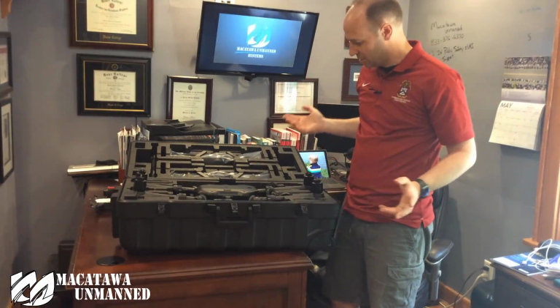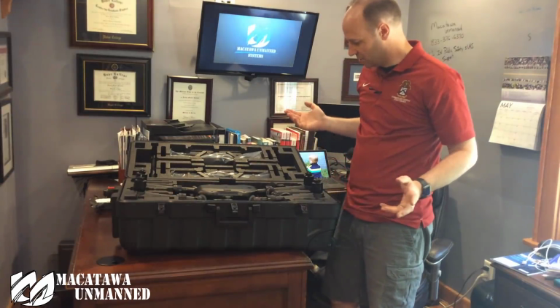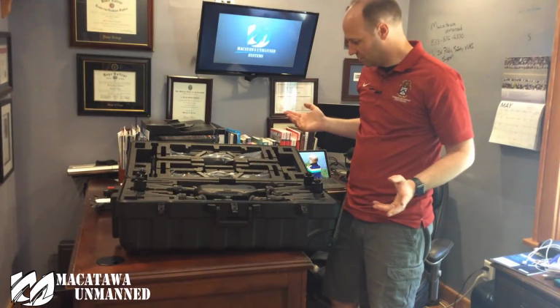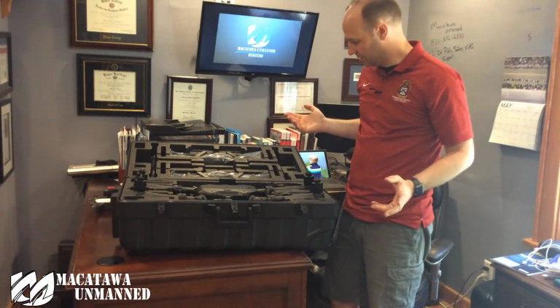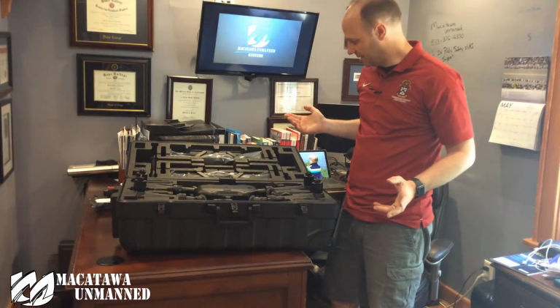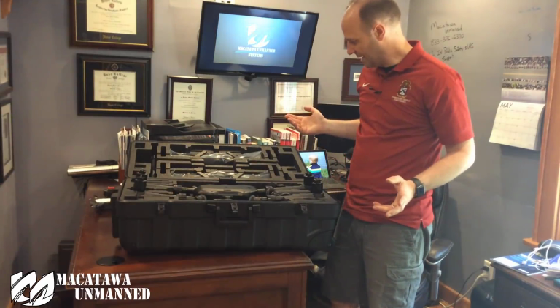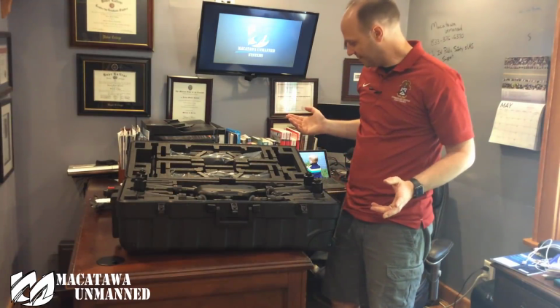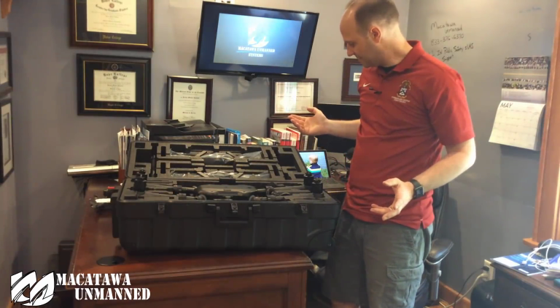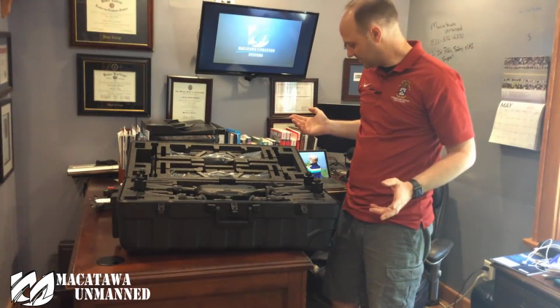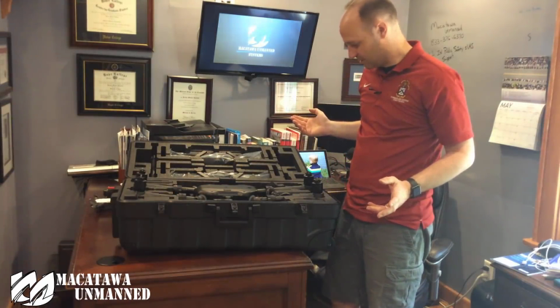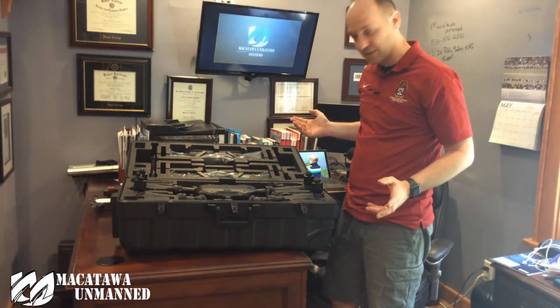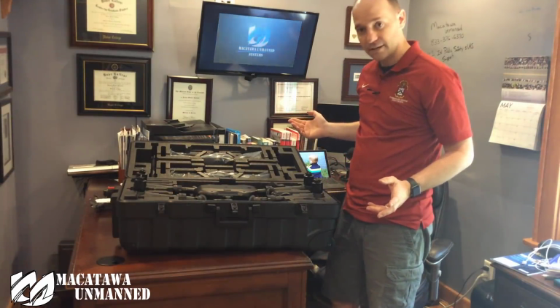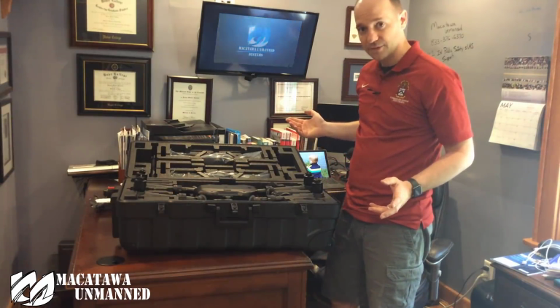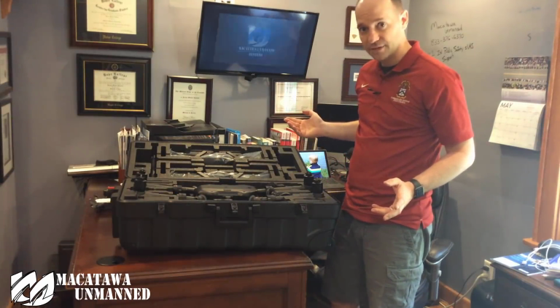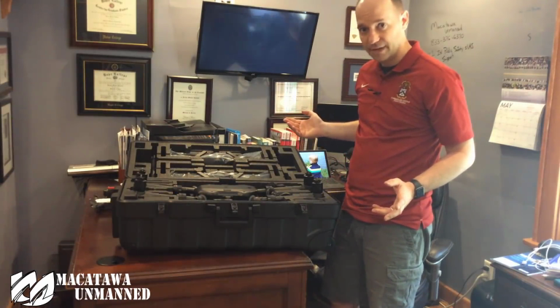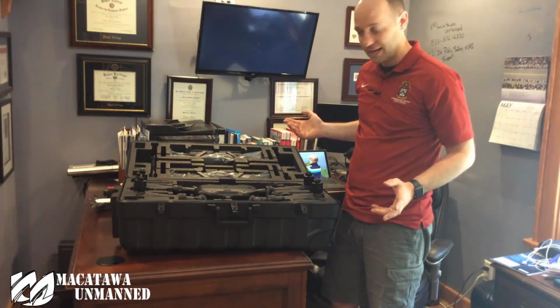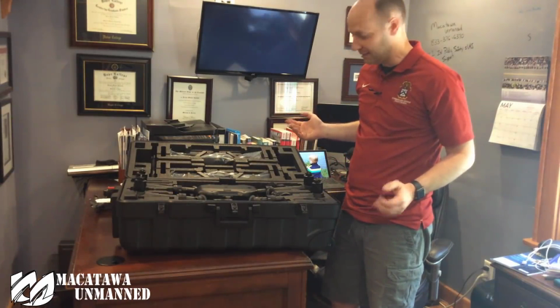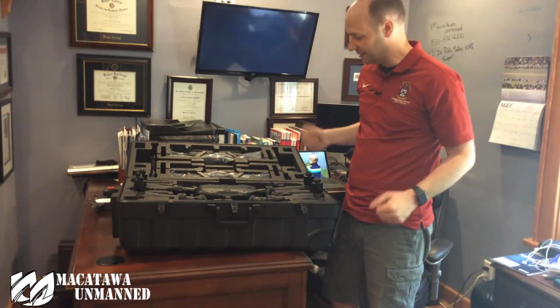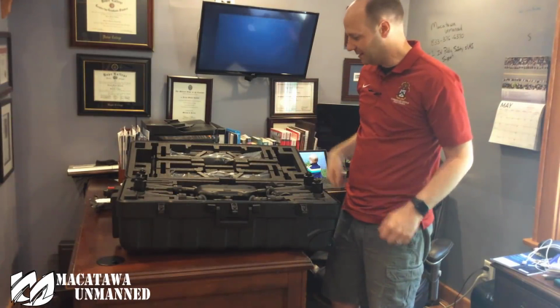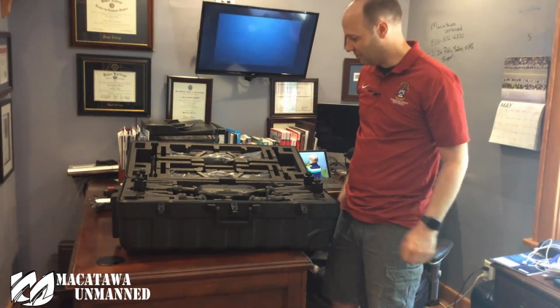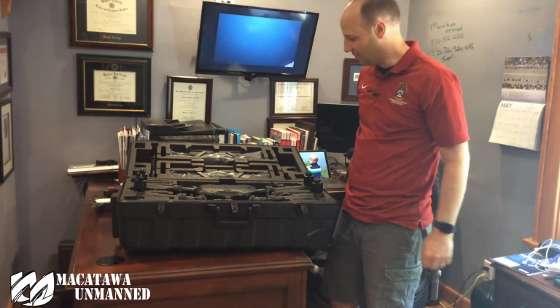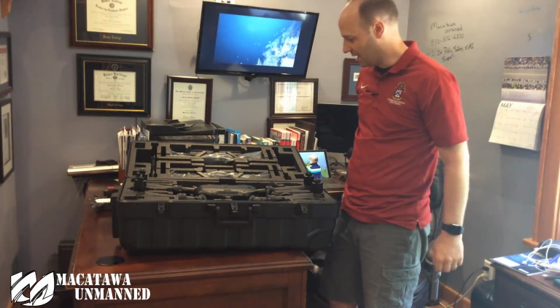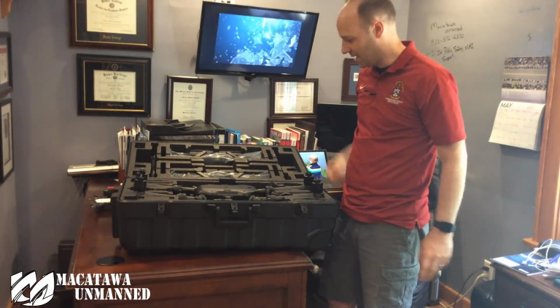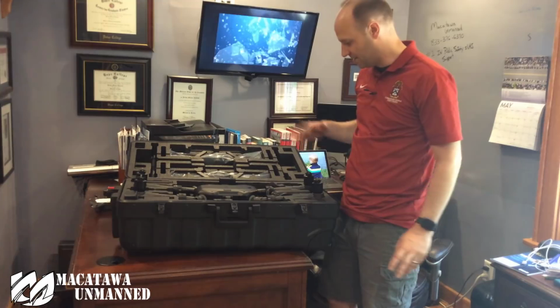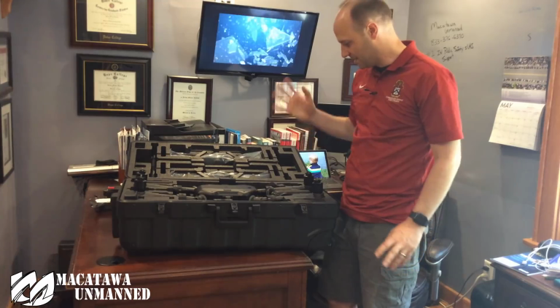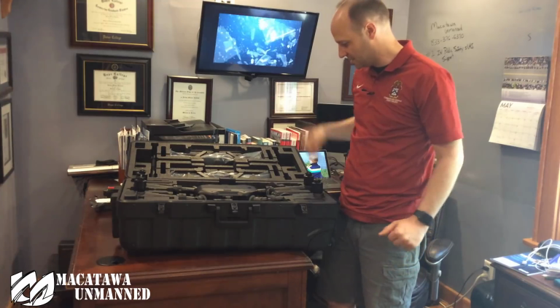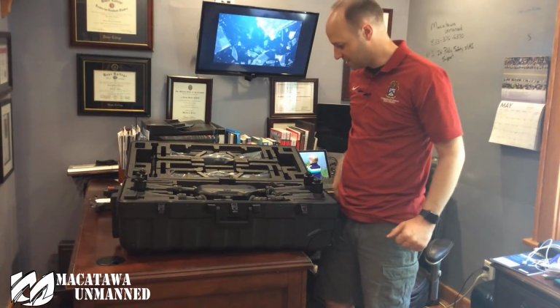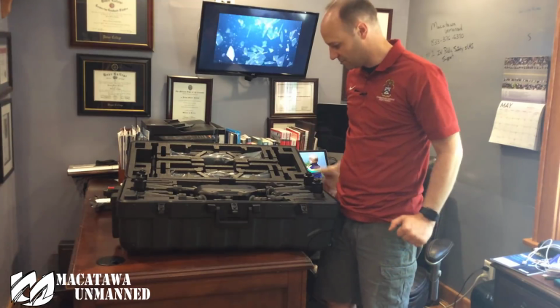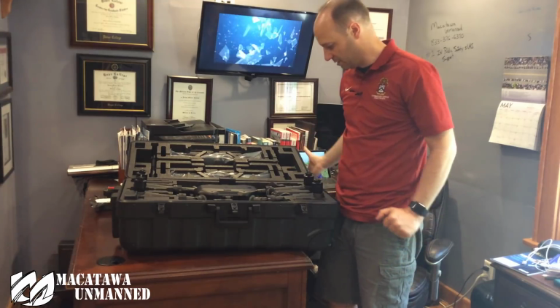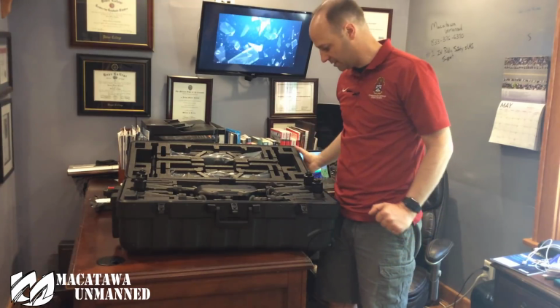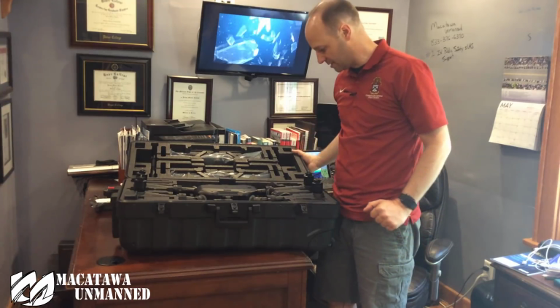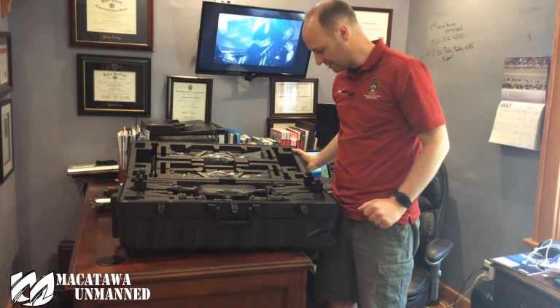So there you have it — that's what comes in the box. Right out of the box, this is what it looks like.